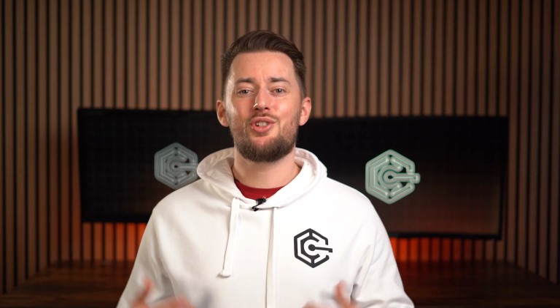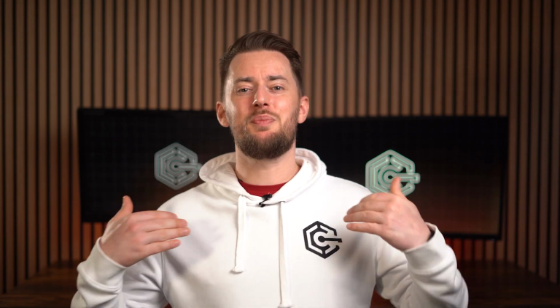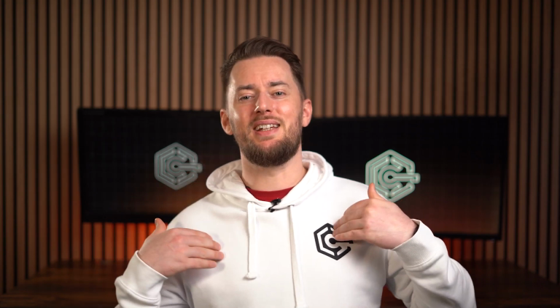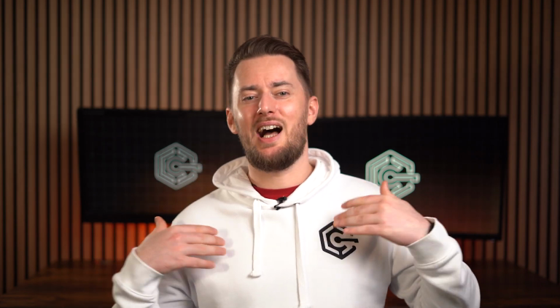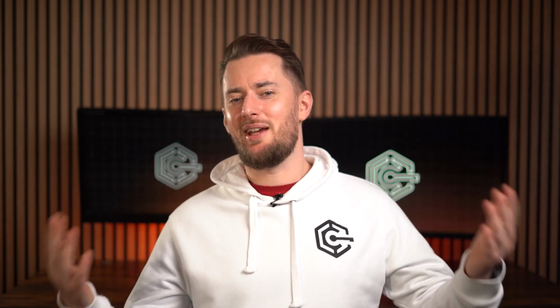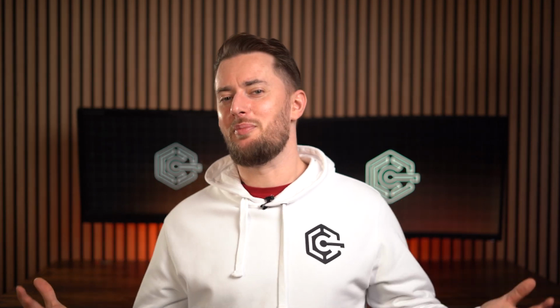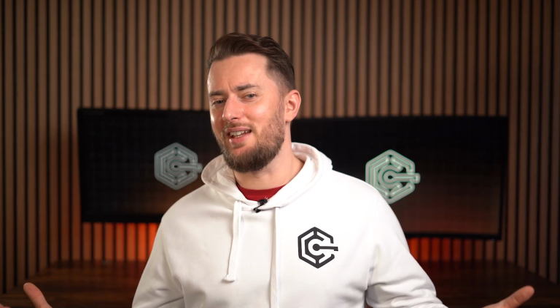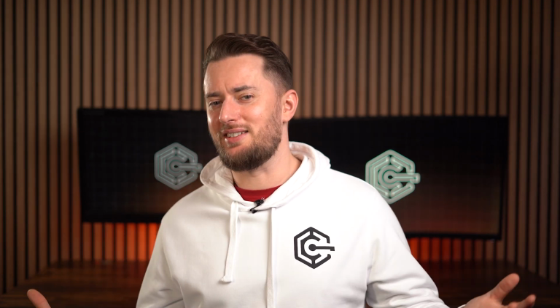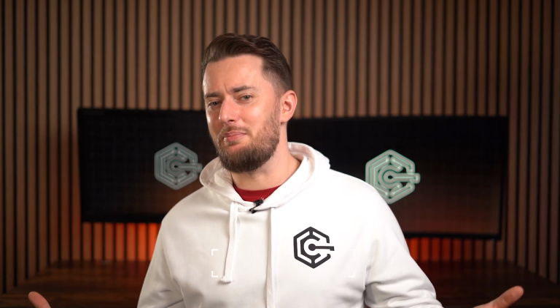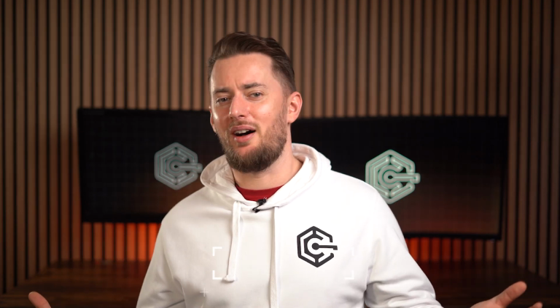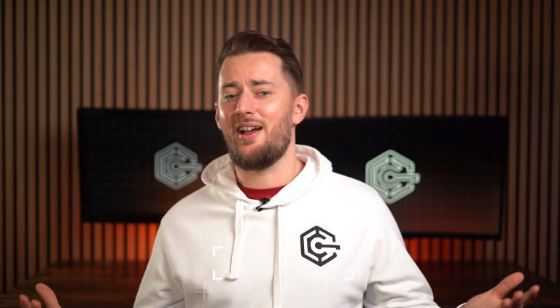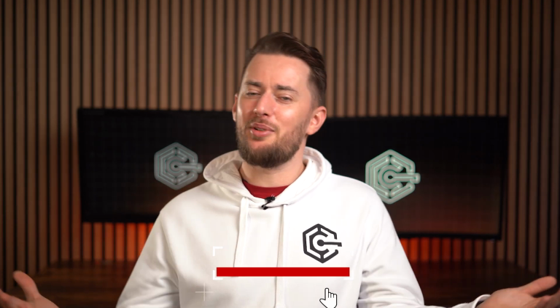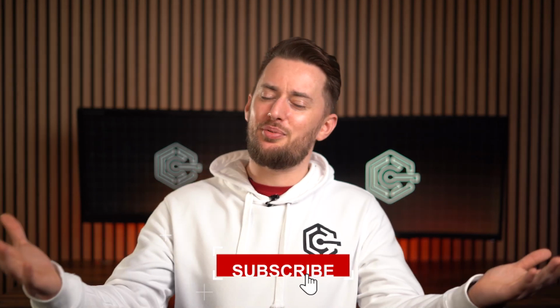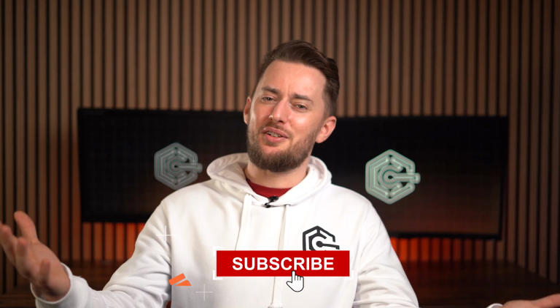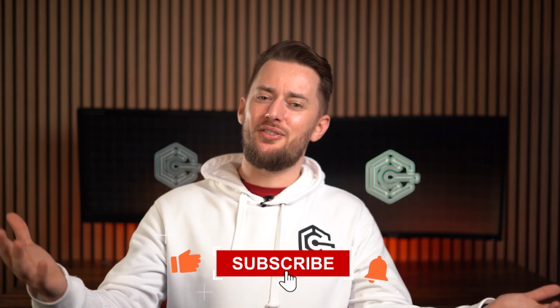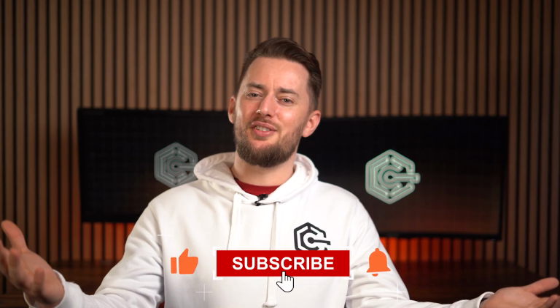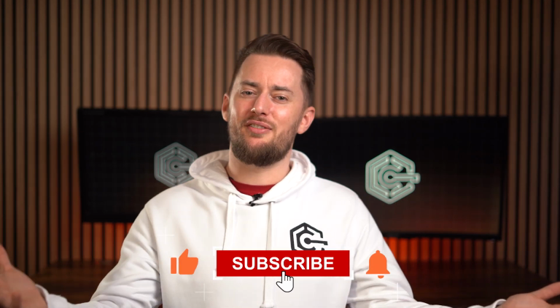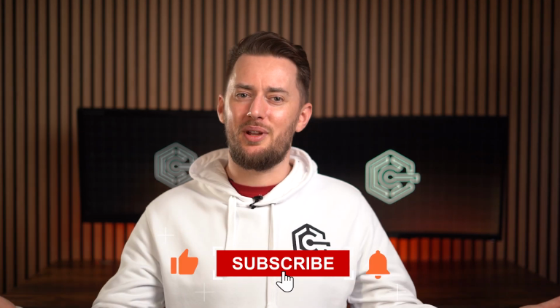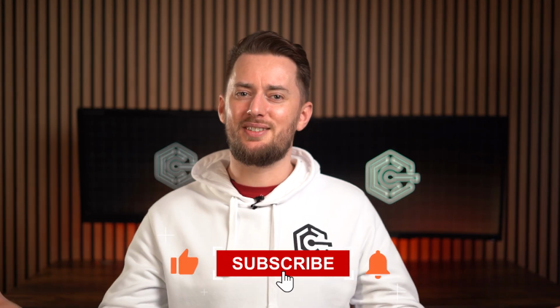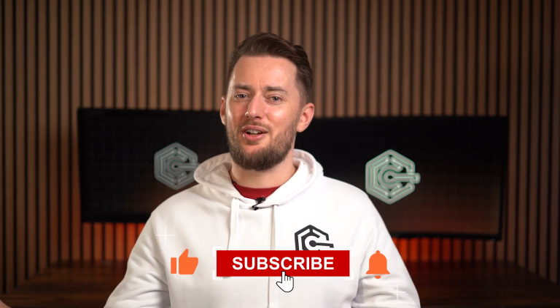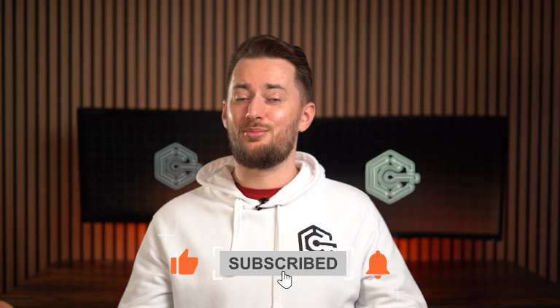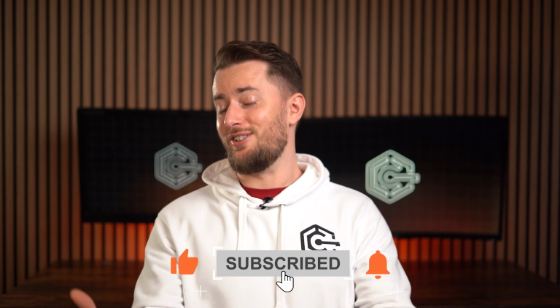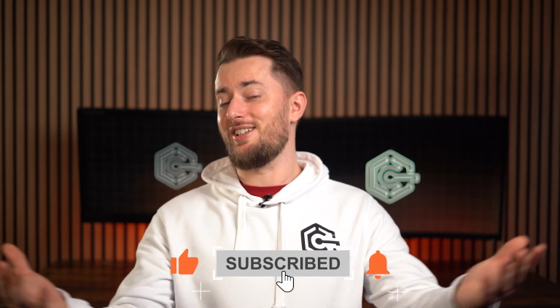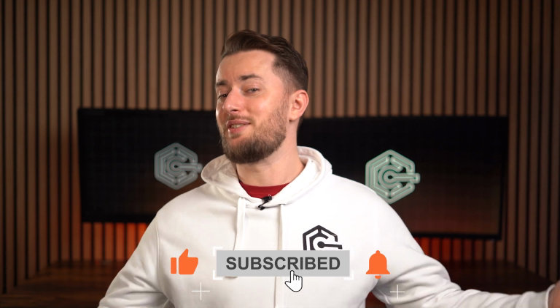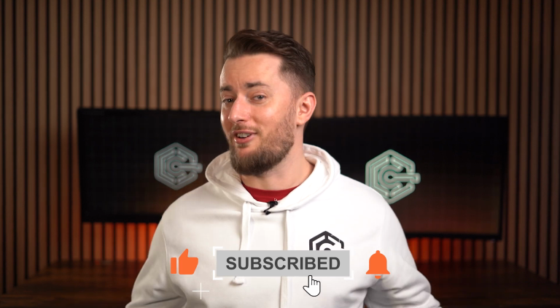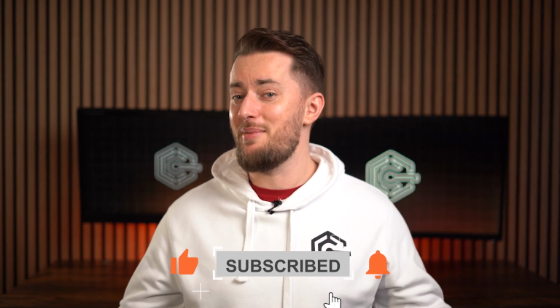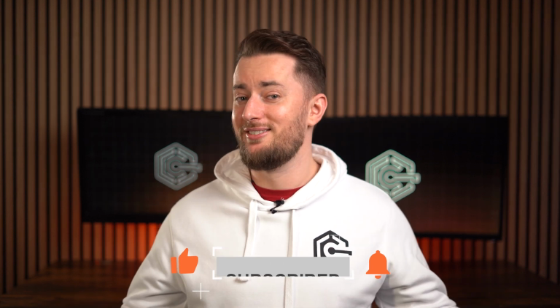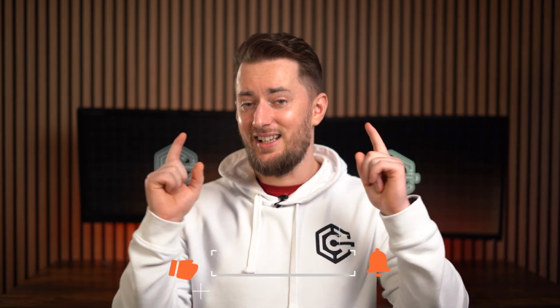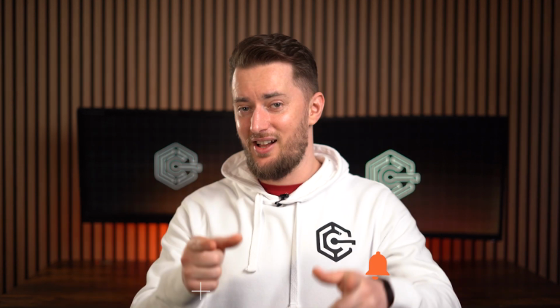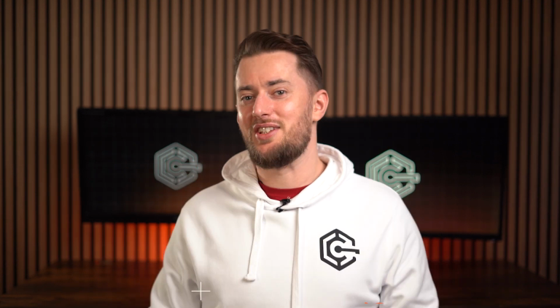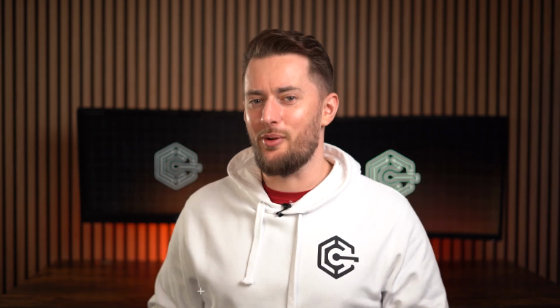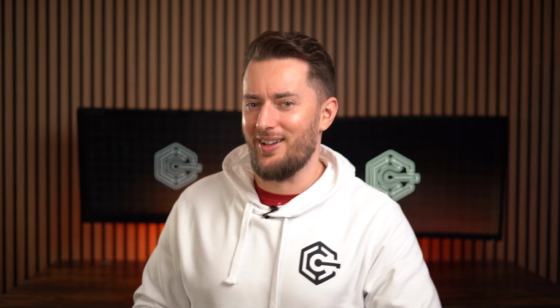Or choose me — I may not be an eSIM, but I upload pretty cool videos every week, so consider subscribing and I'll see you around.